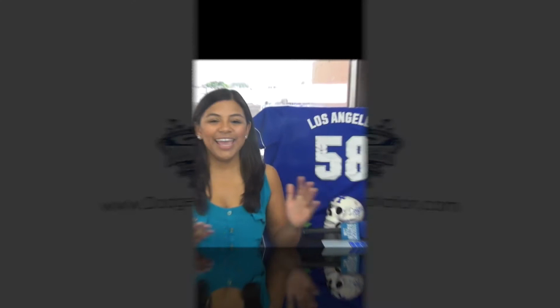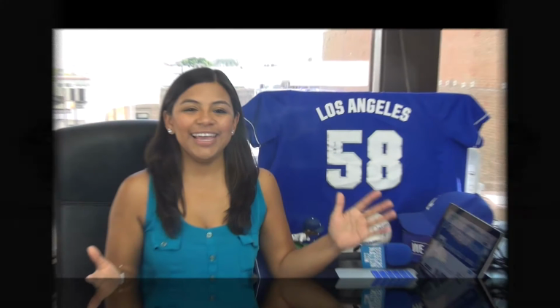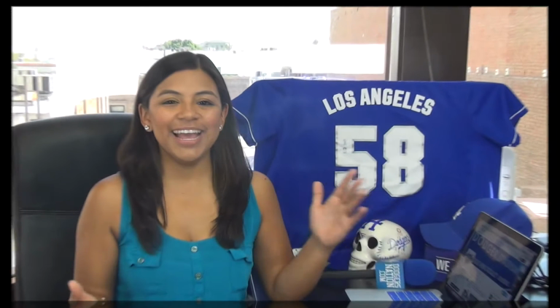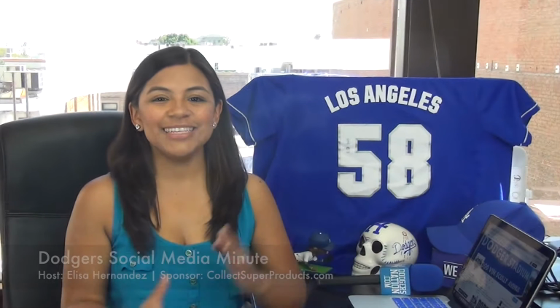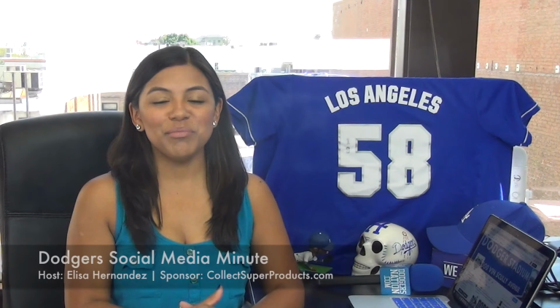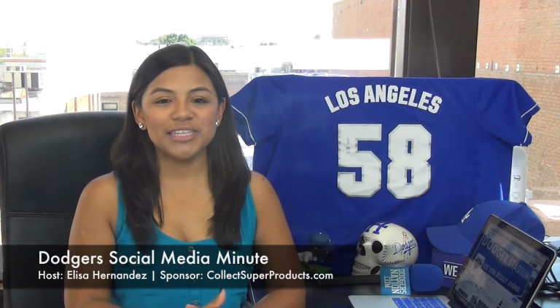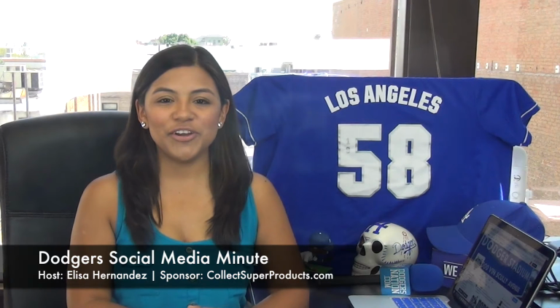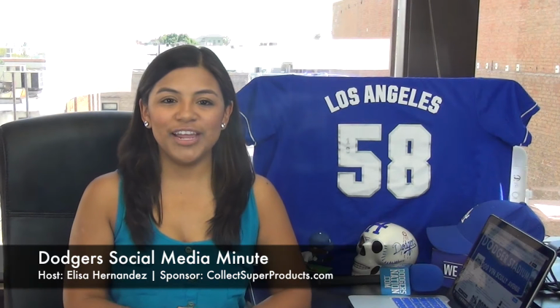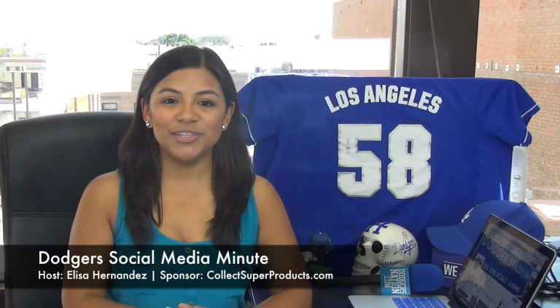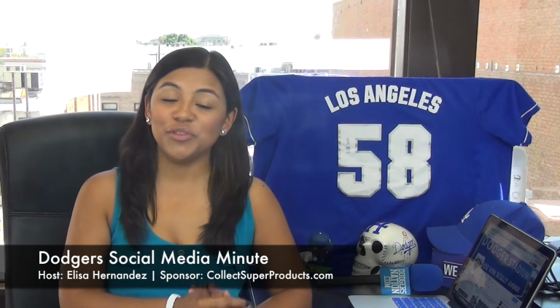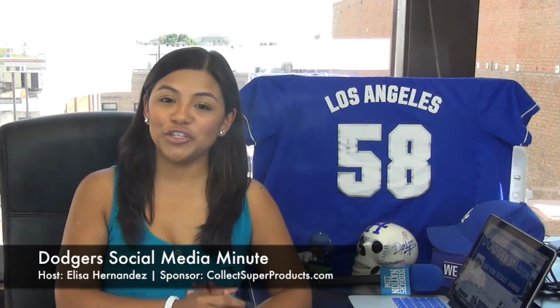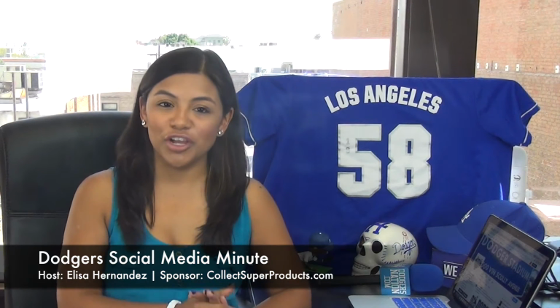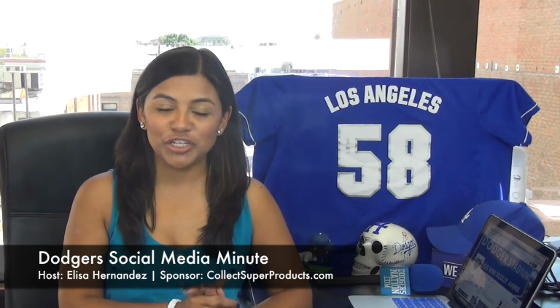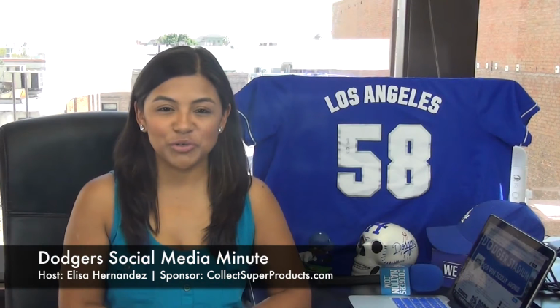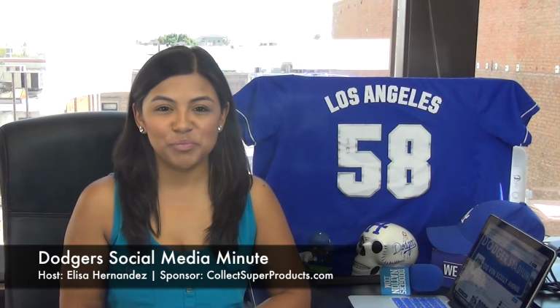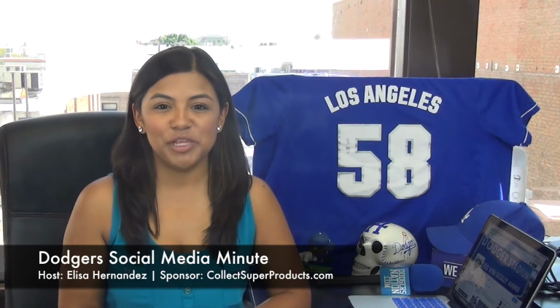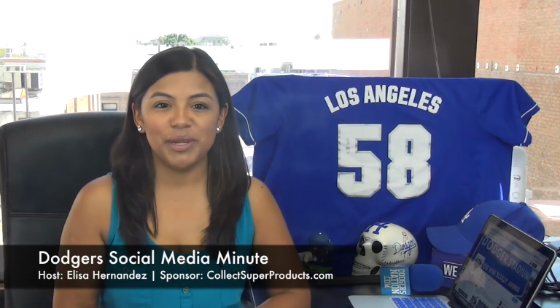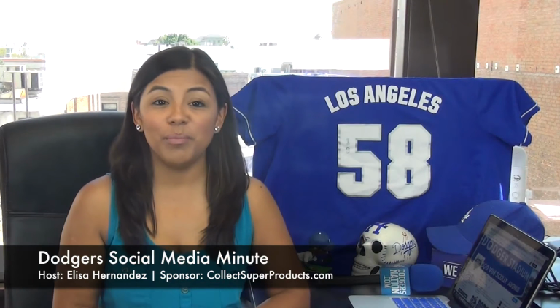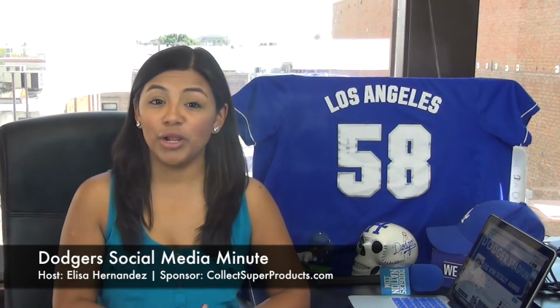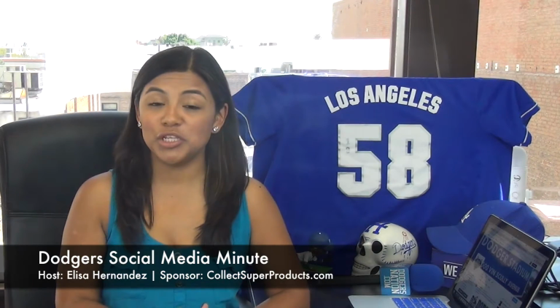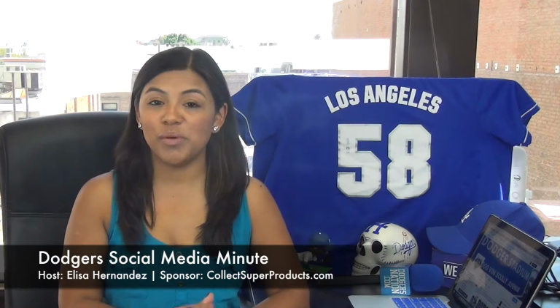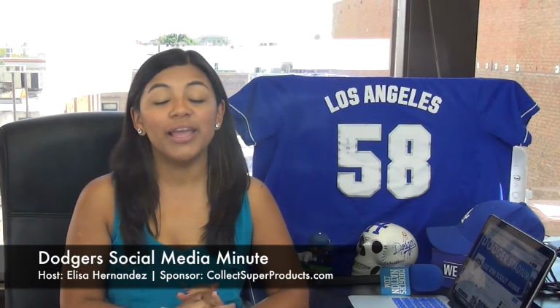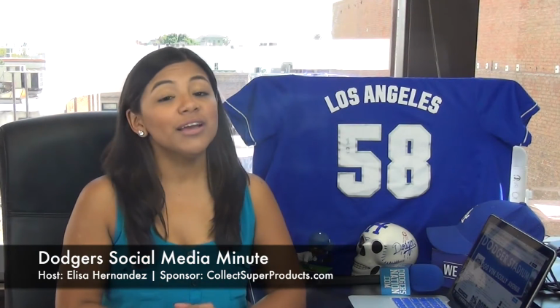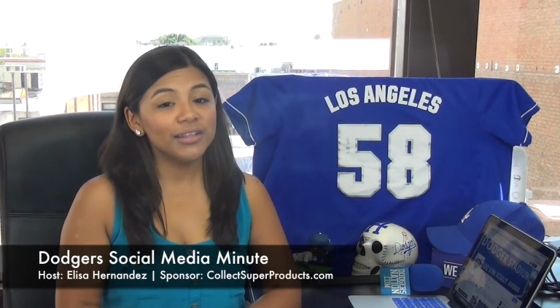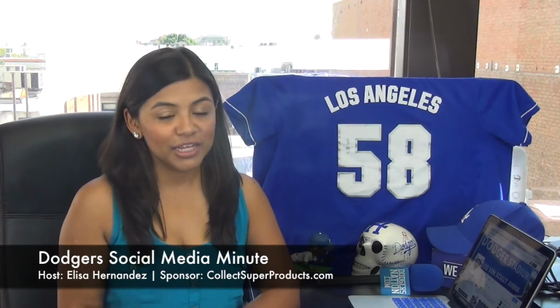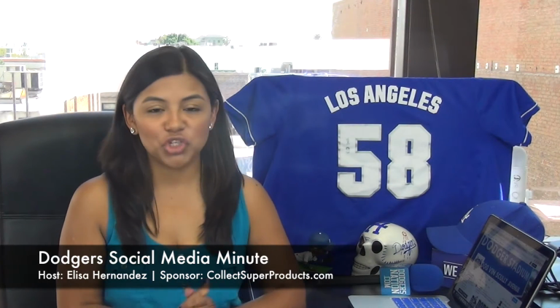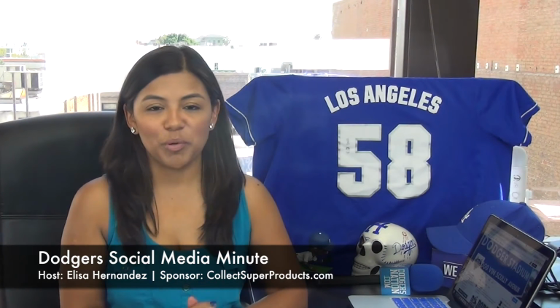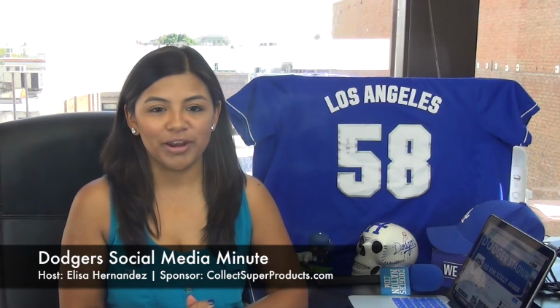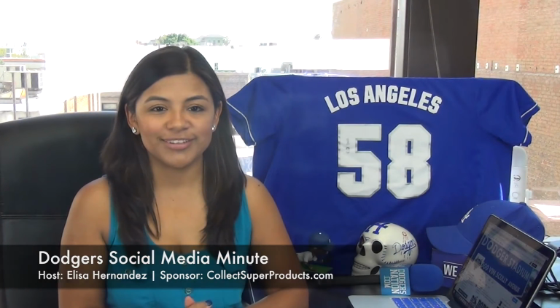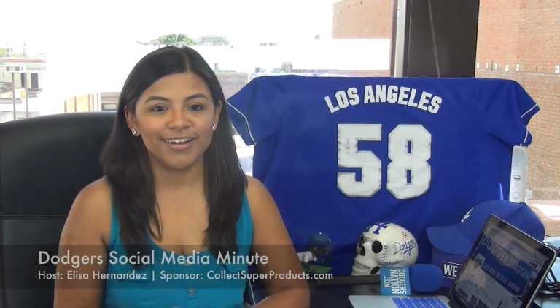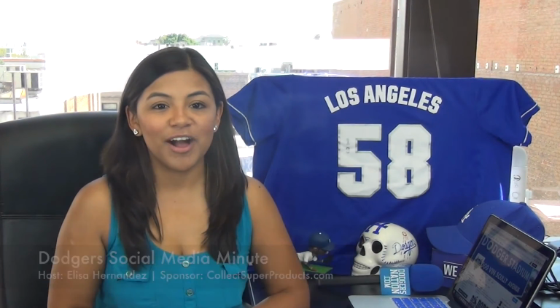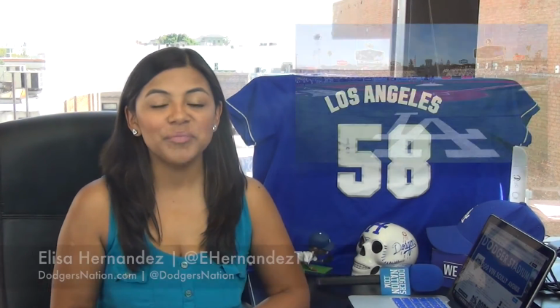Hey guys, I'm Elisa Hernandez with your Dodgers Social Media Minute, brought to you by CollectSuperProducts.com.